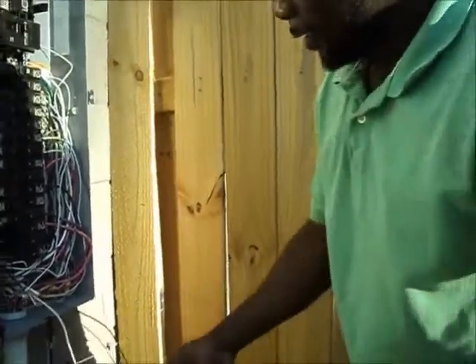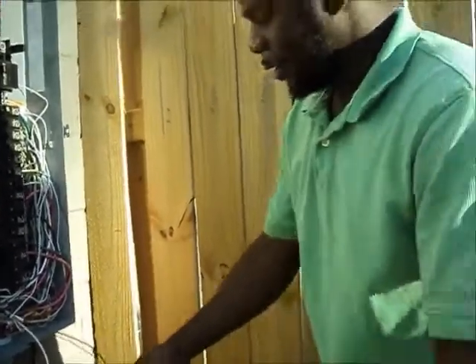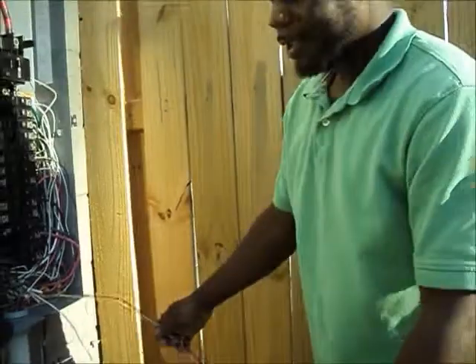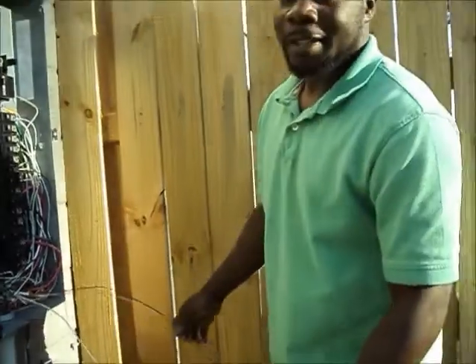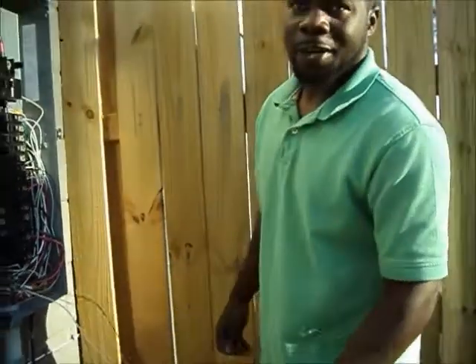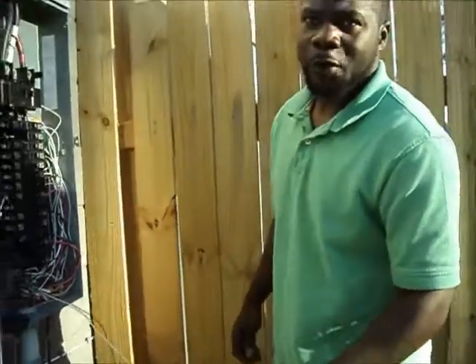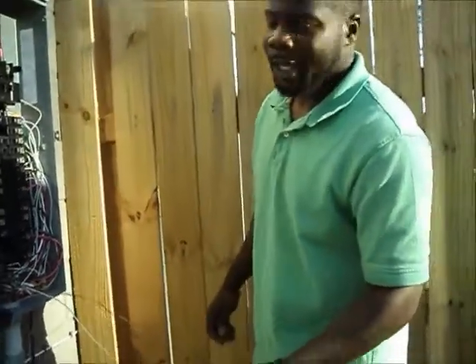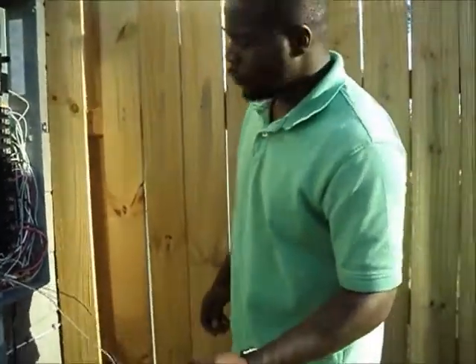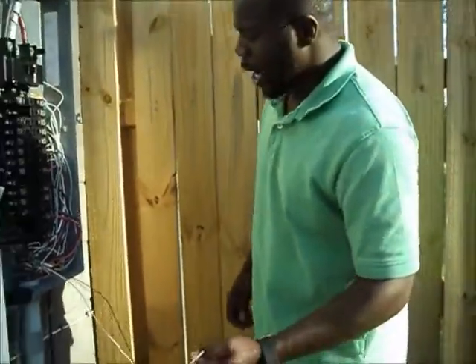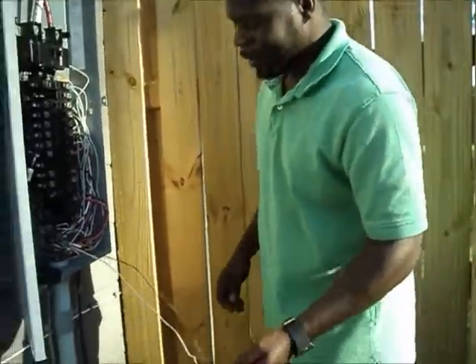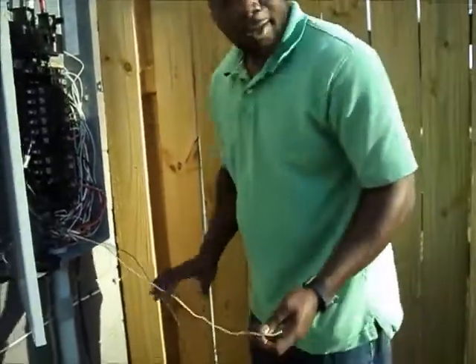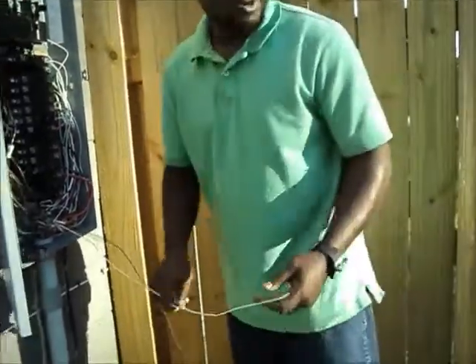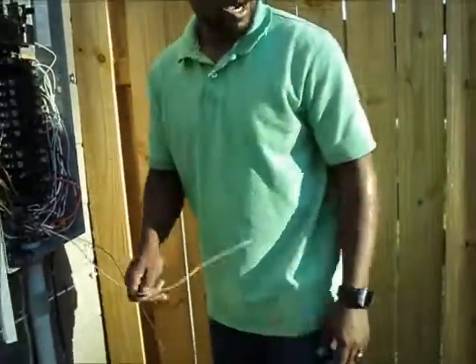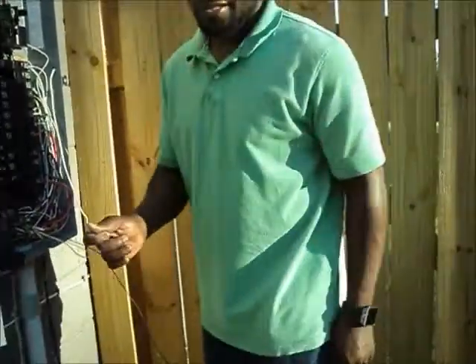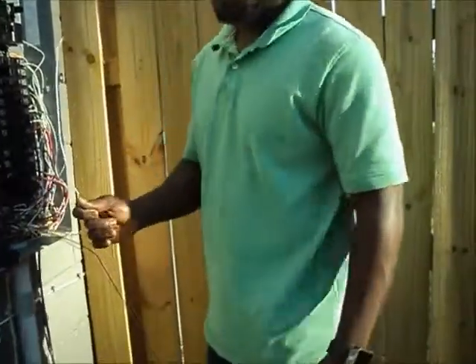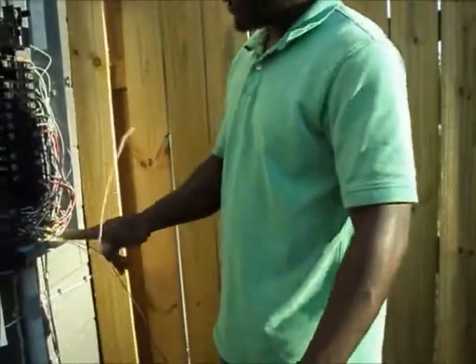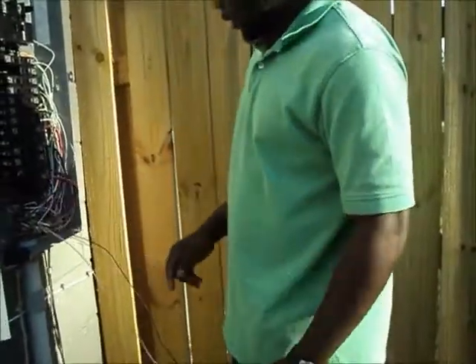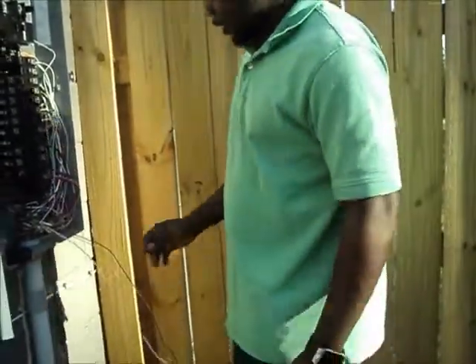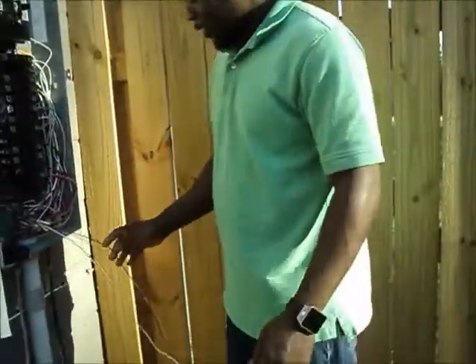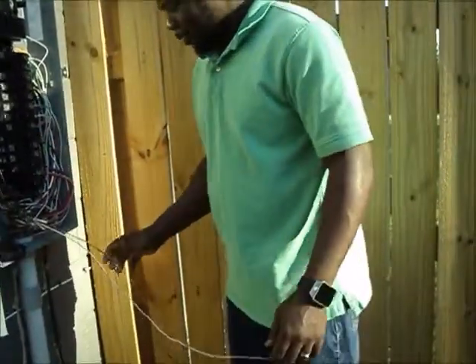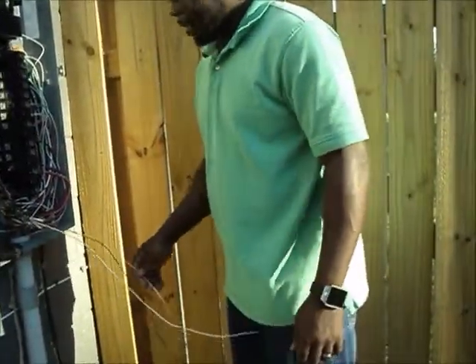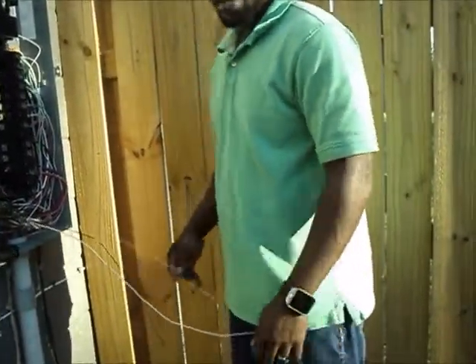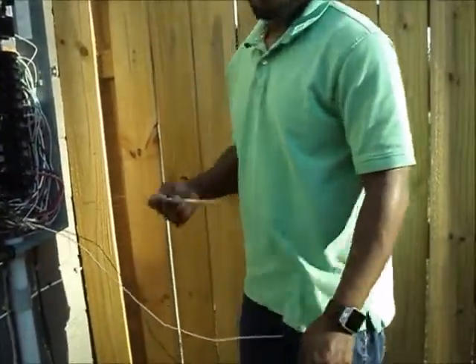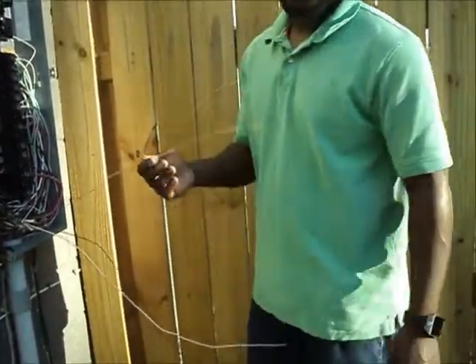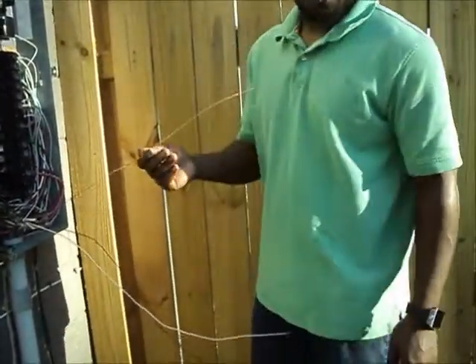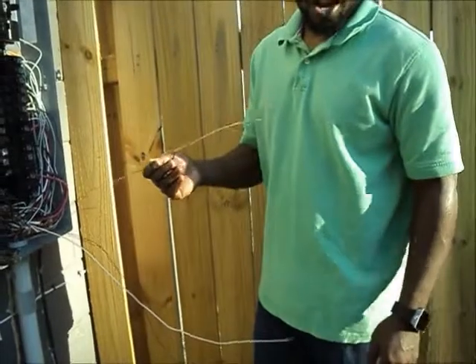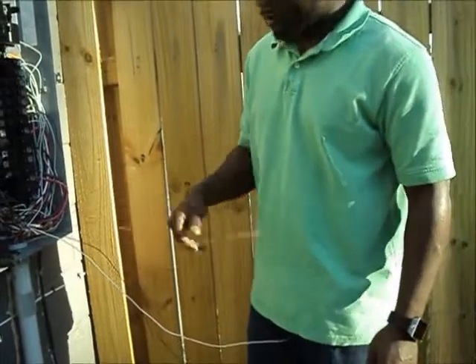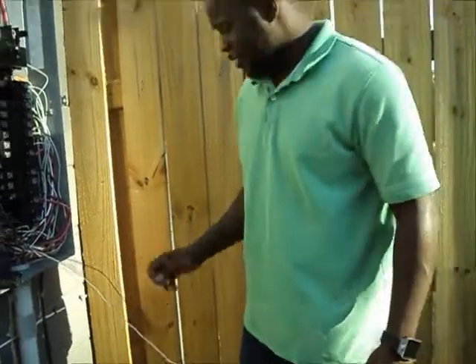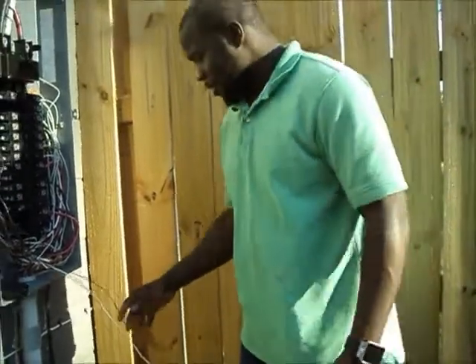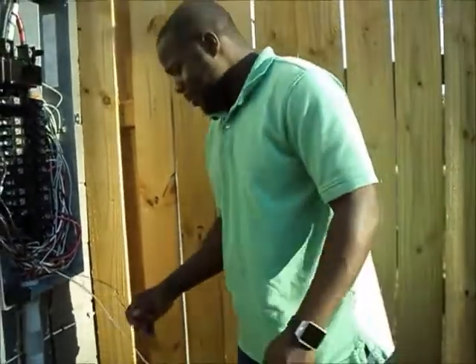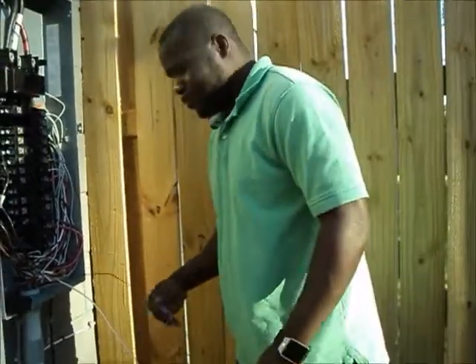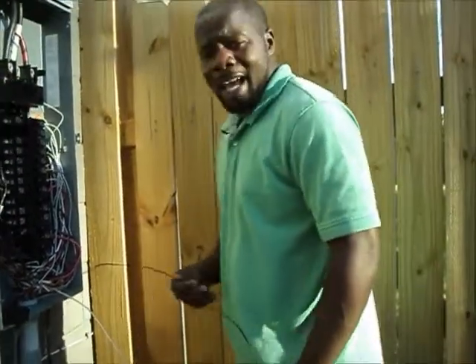This is standard 14-2 wire: white is neutral, bare copper is ground, and black is hot.